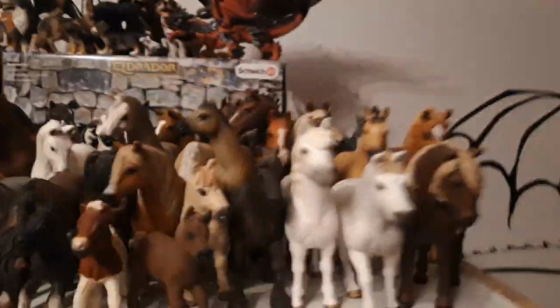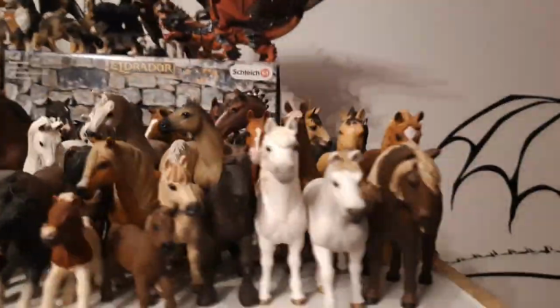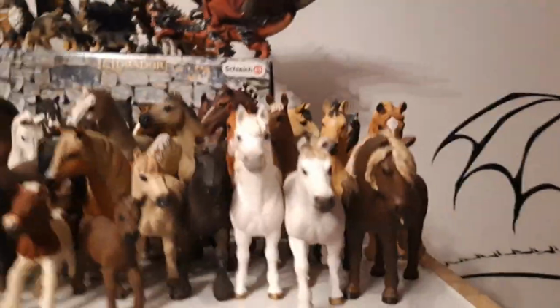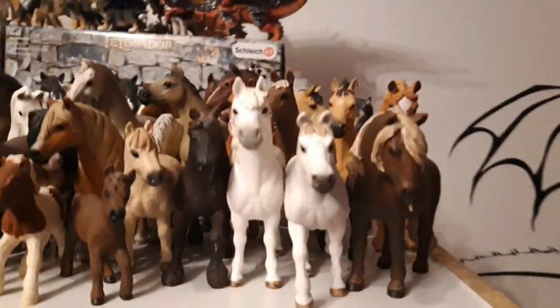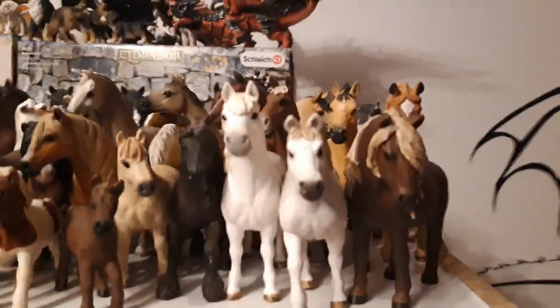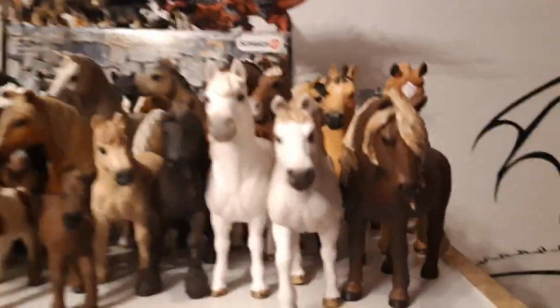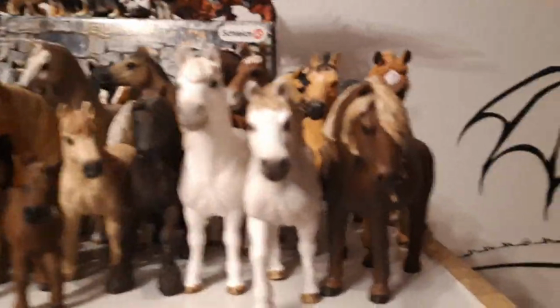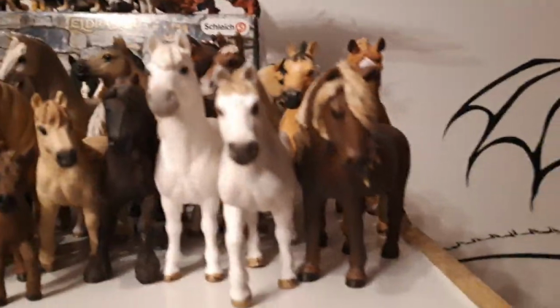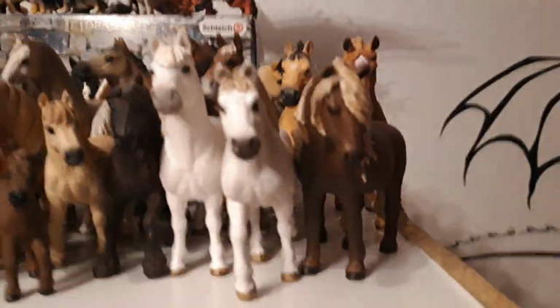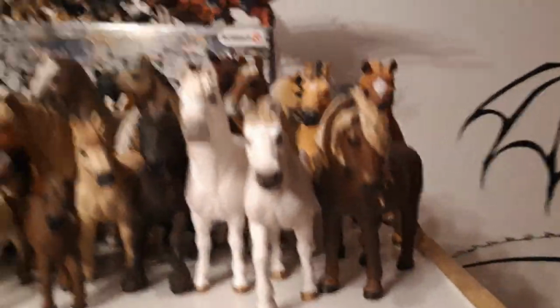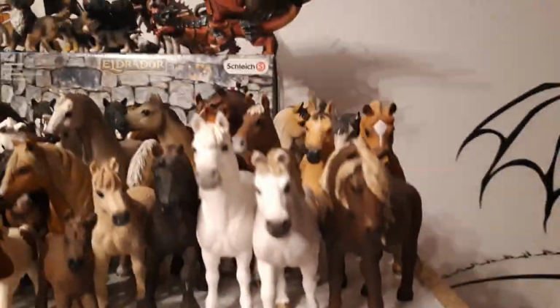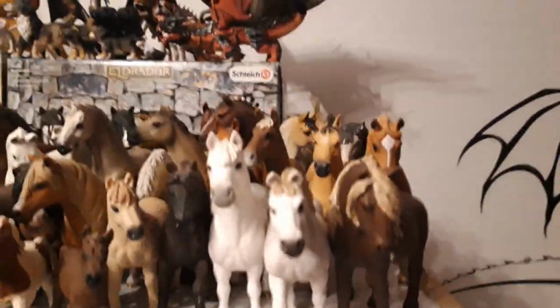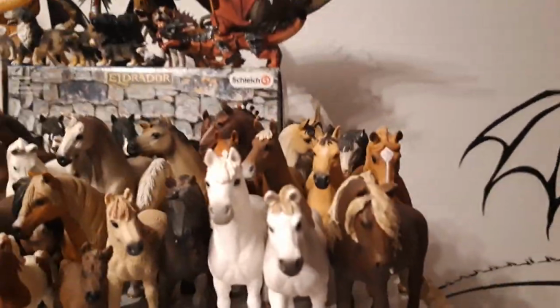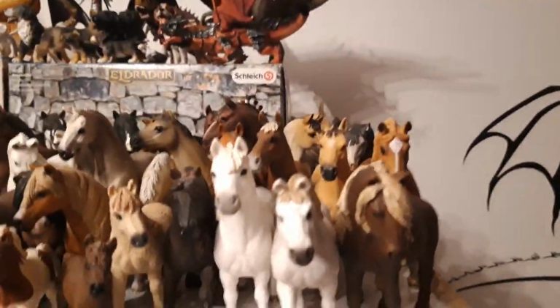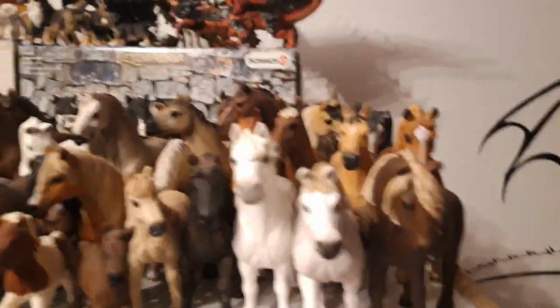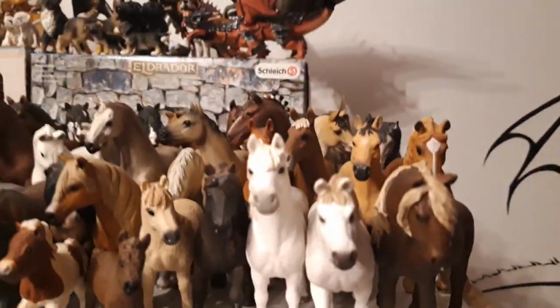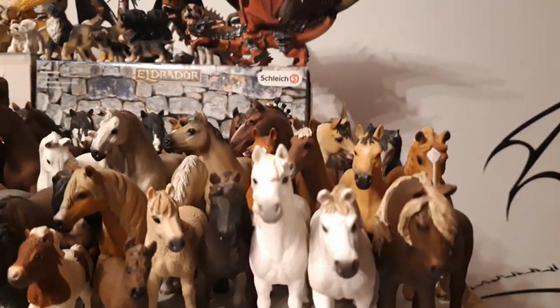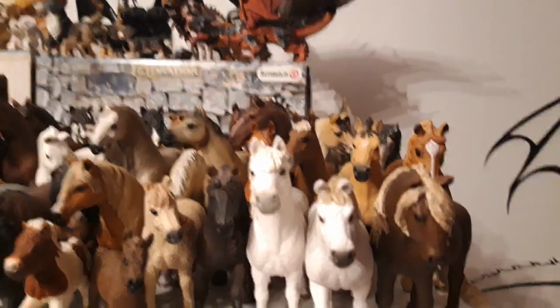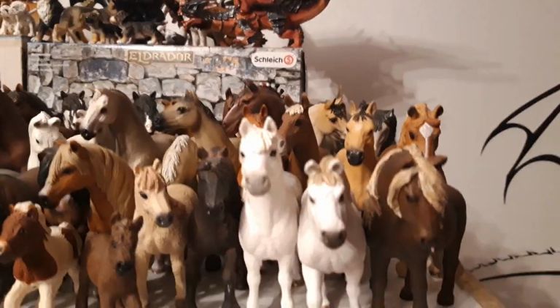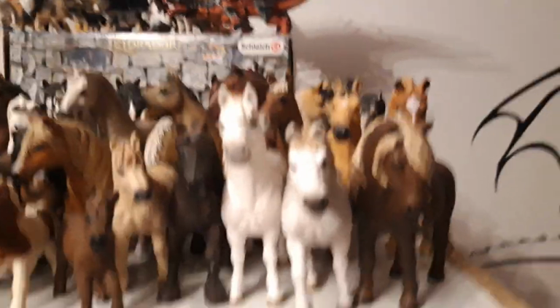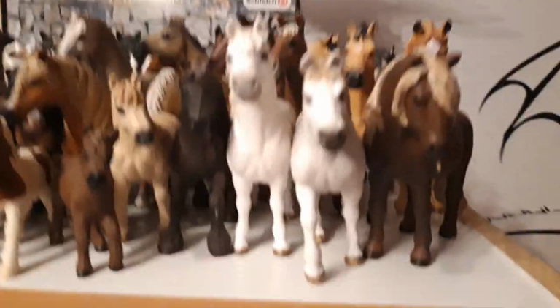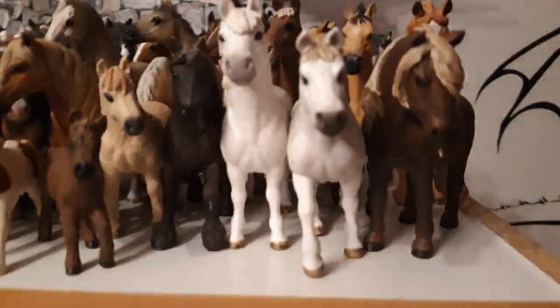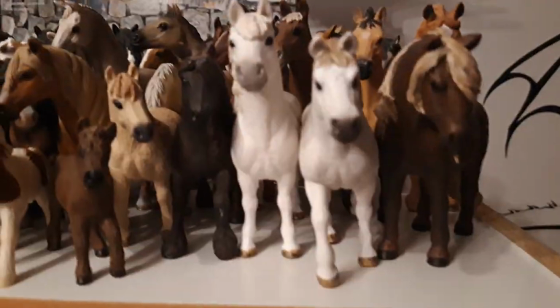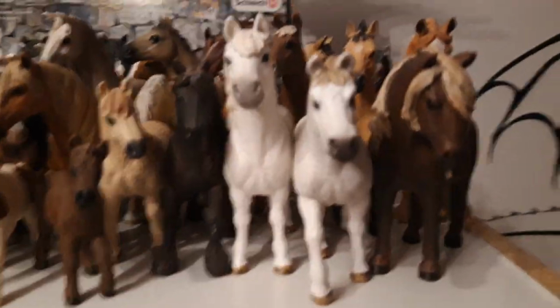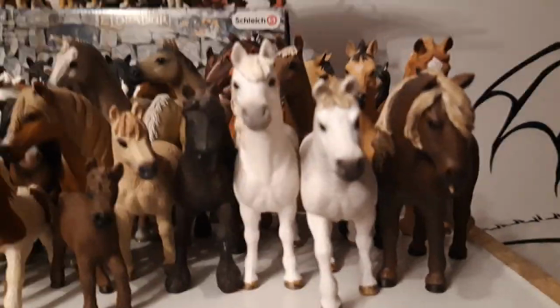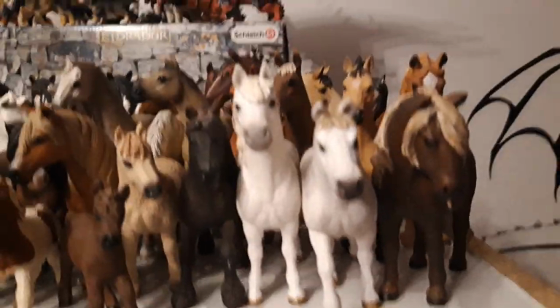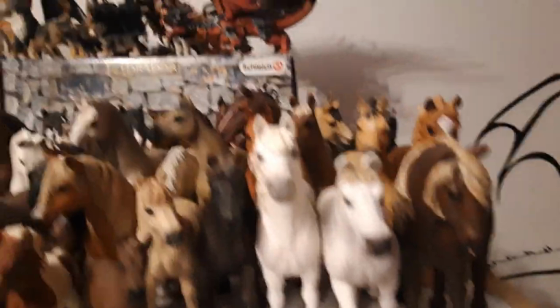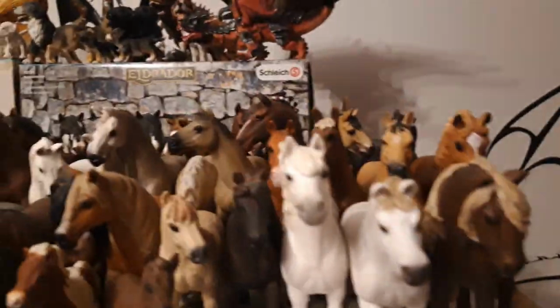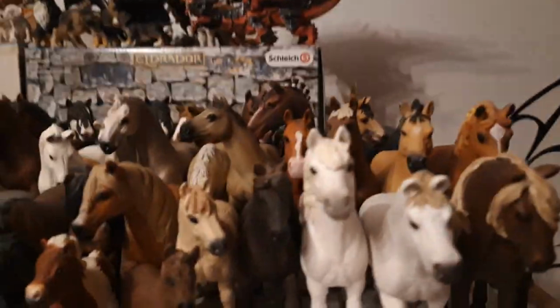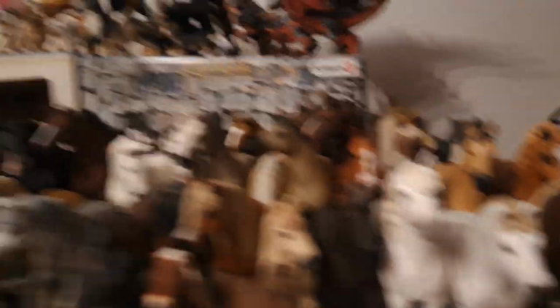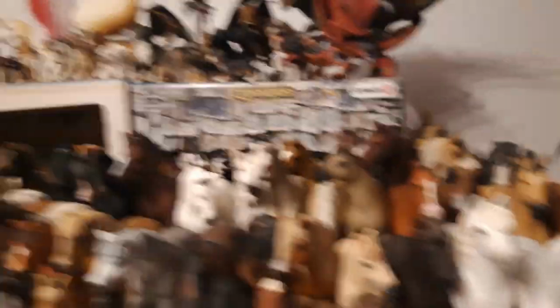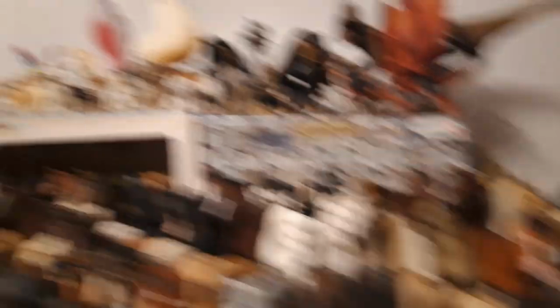Then I have my Icelandic mare, the newest Icelandic mare I have, and her name is Kasumi, she is from the year 2017.